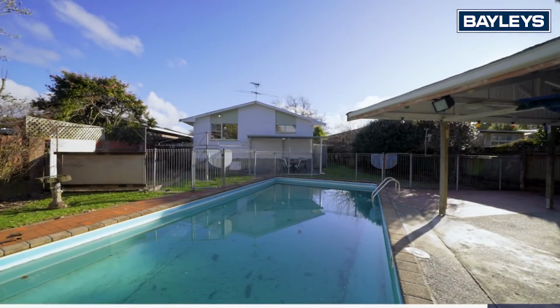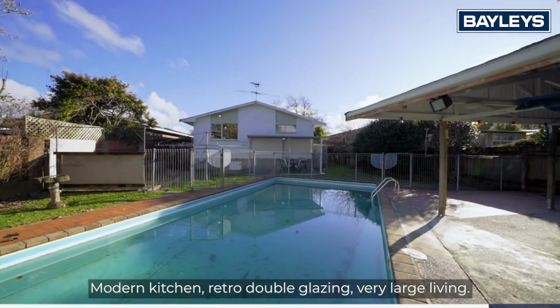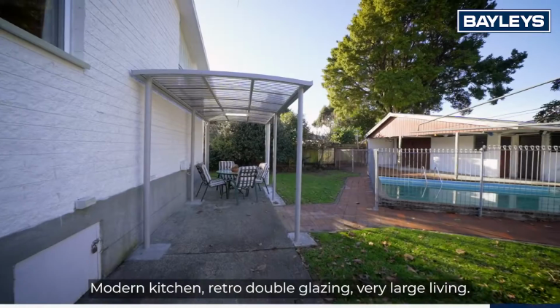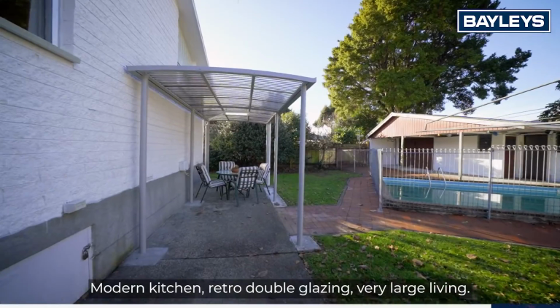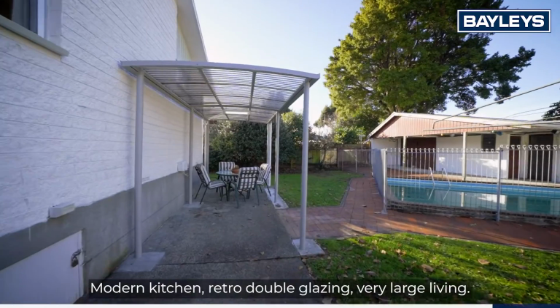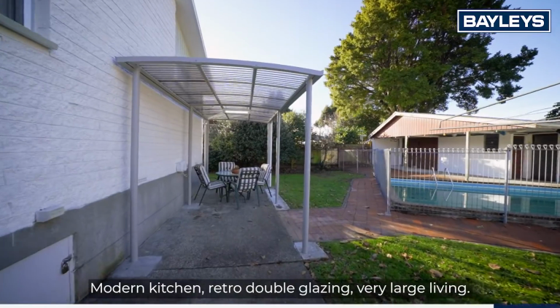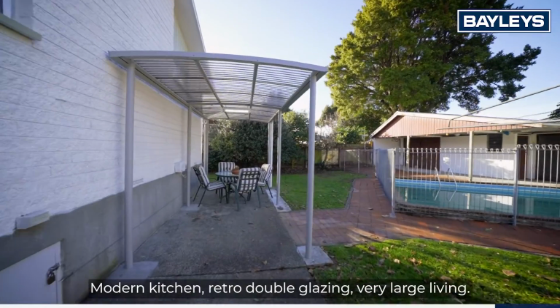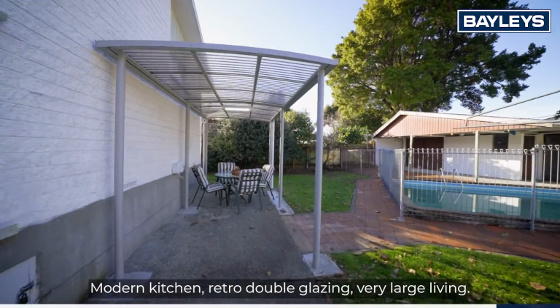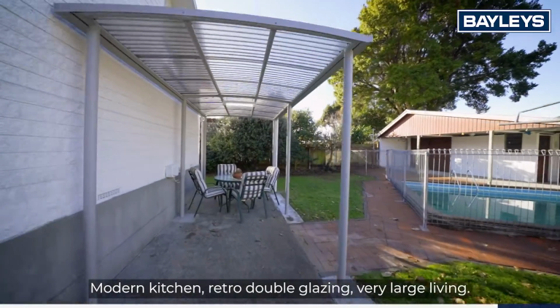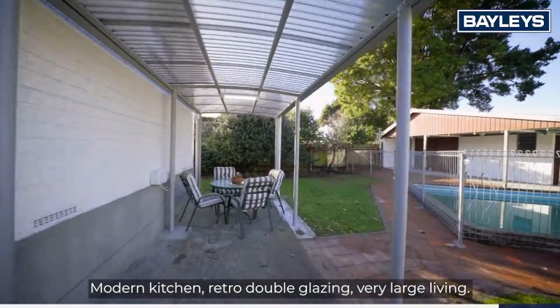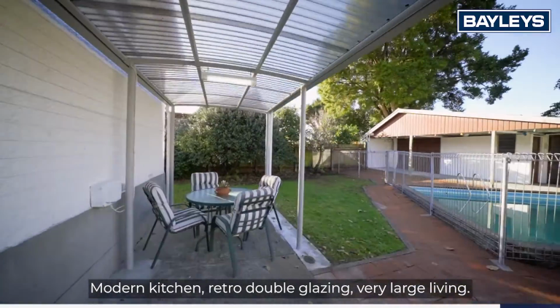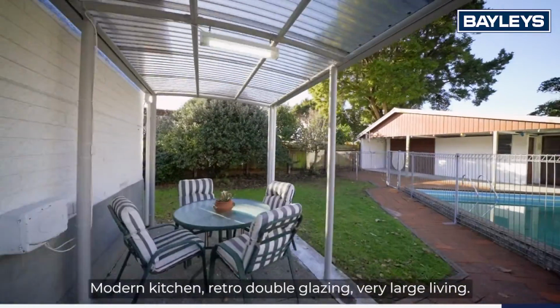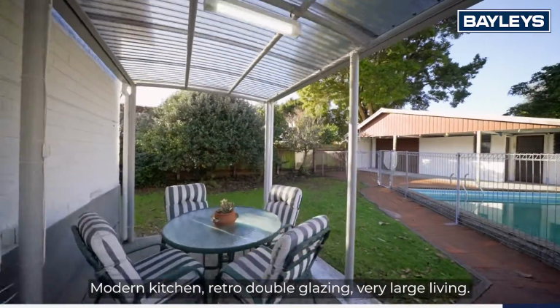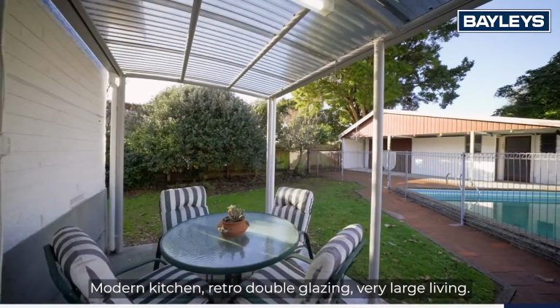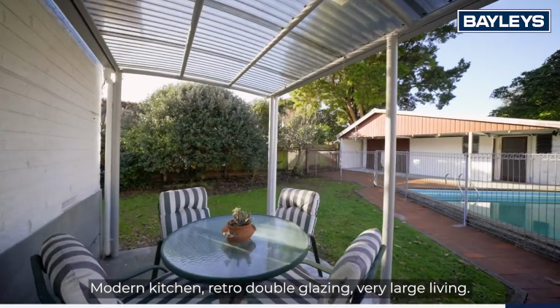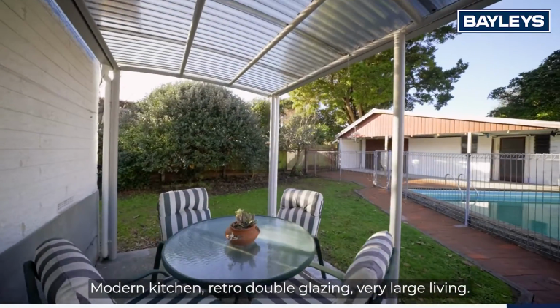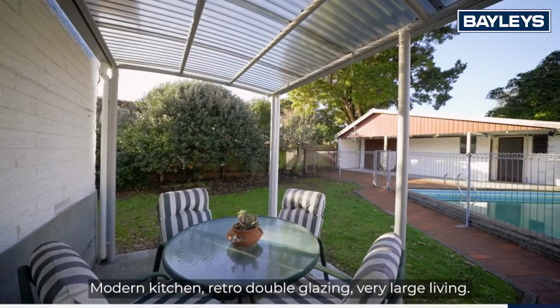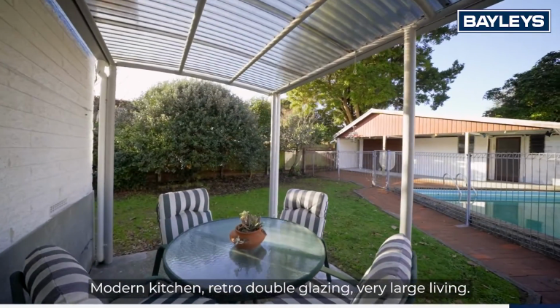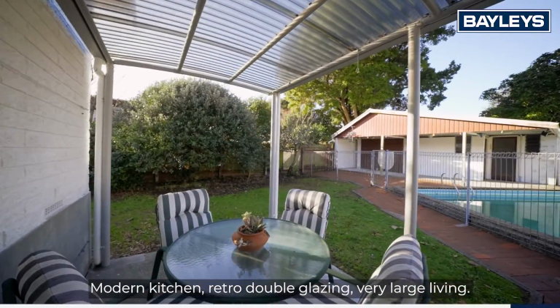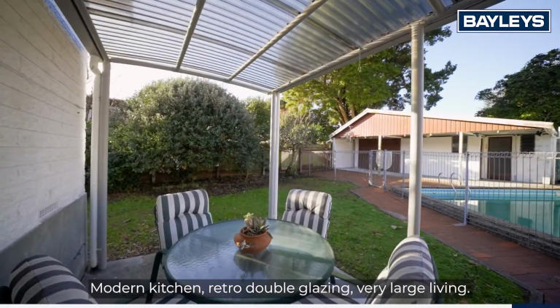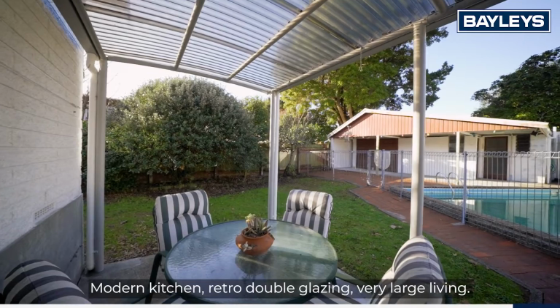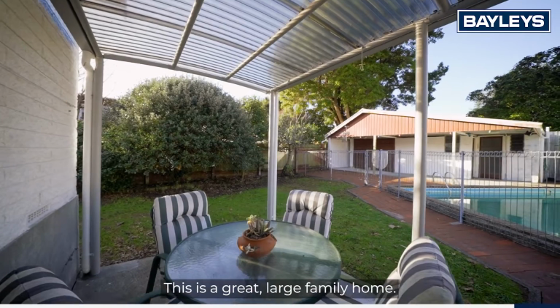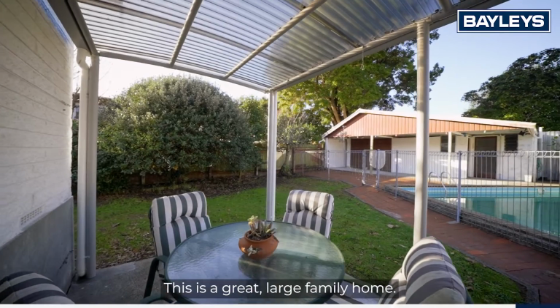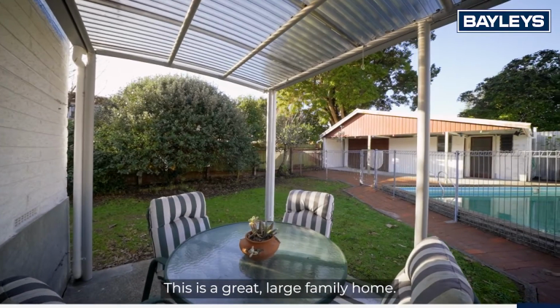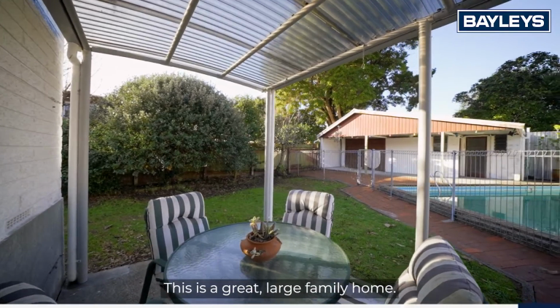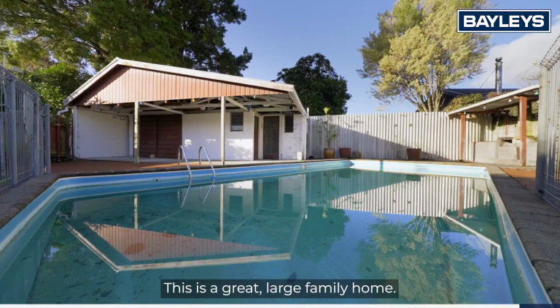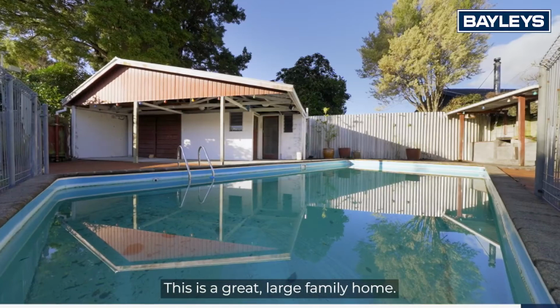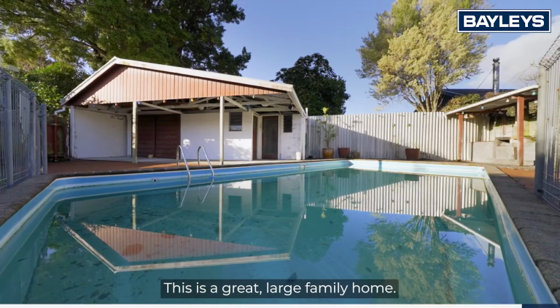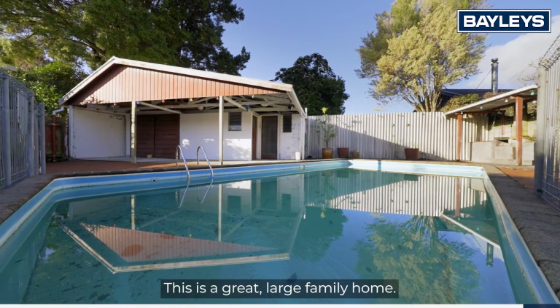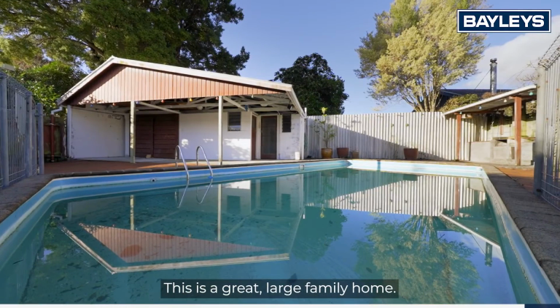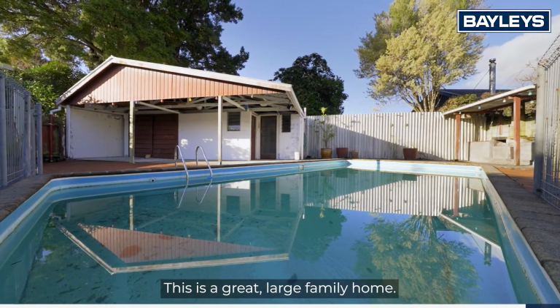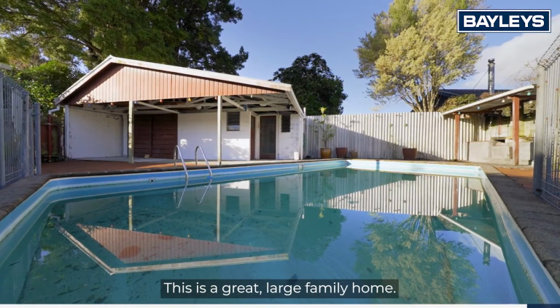Modern kitchen, retro double glazing, very large living. This is a great large family home.